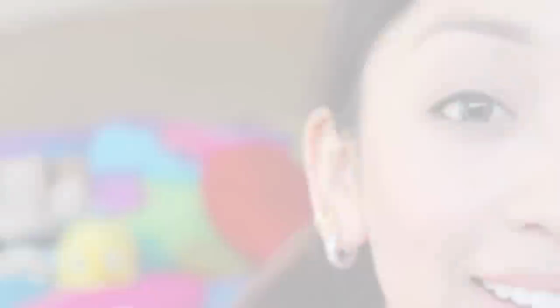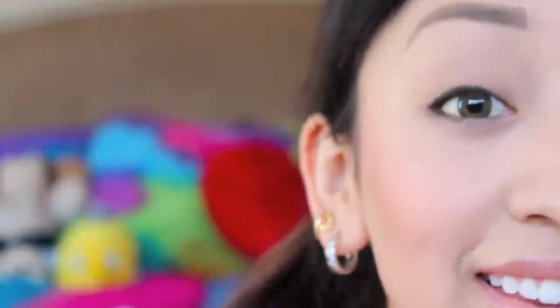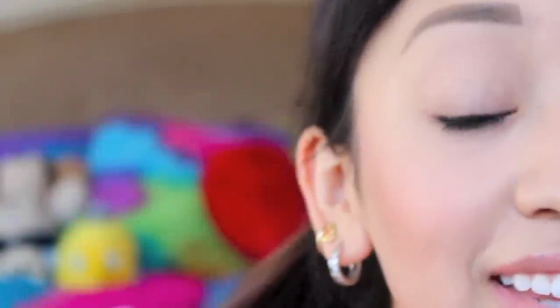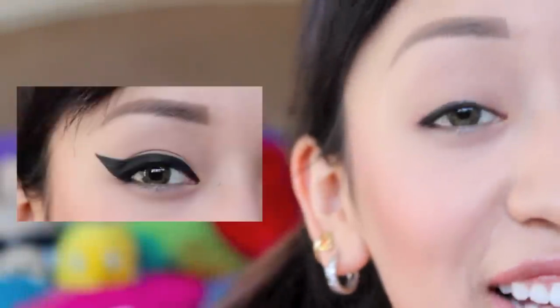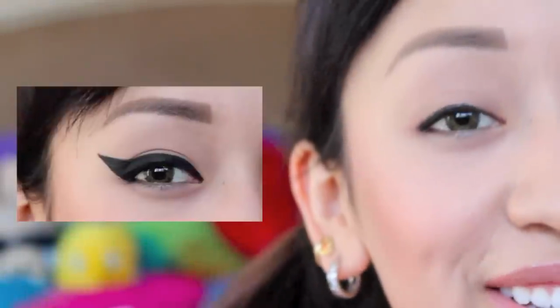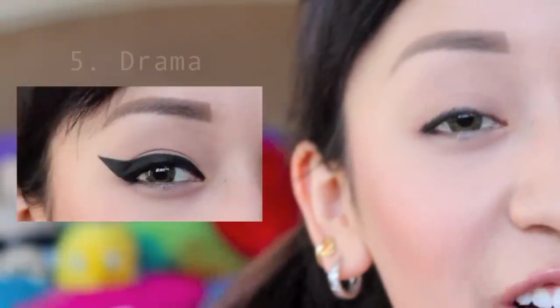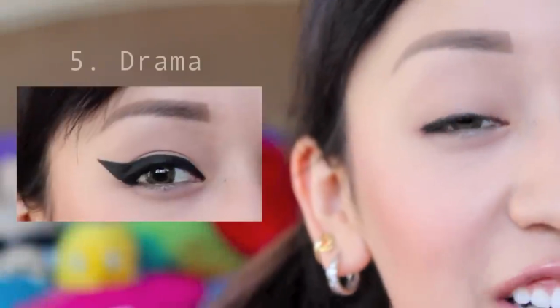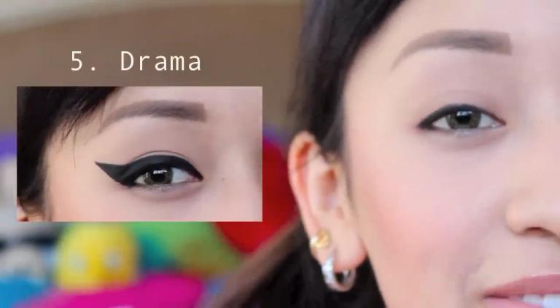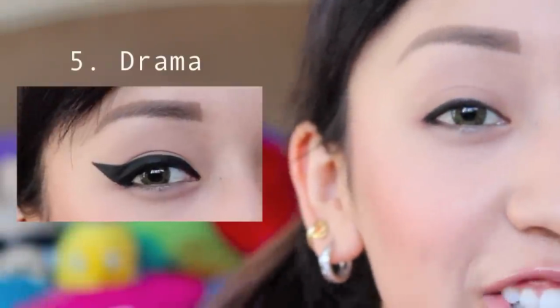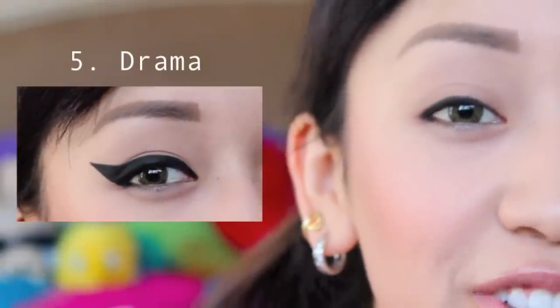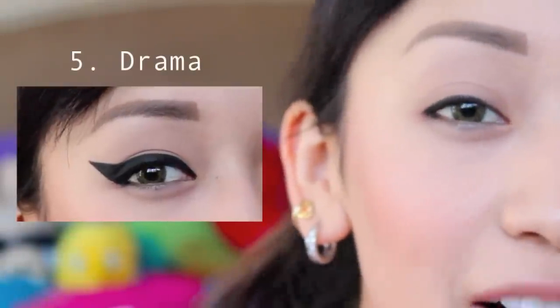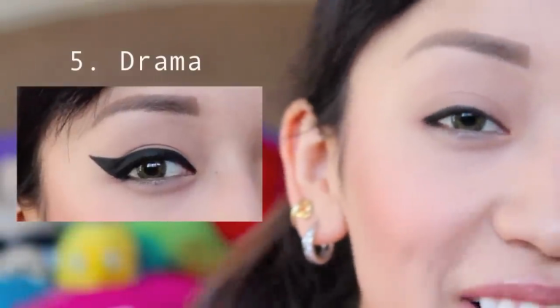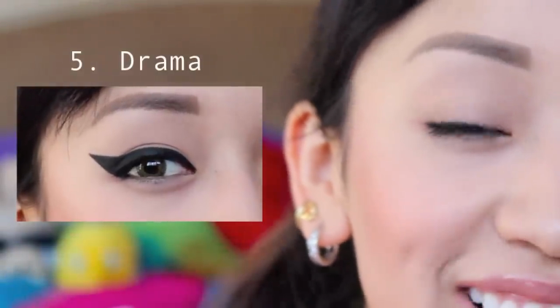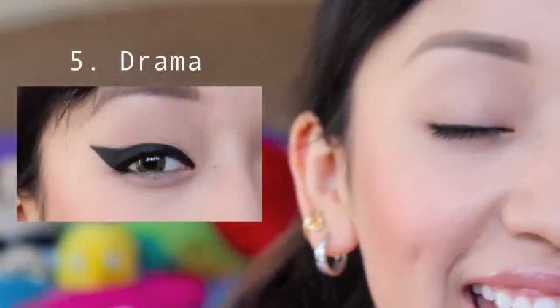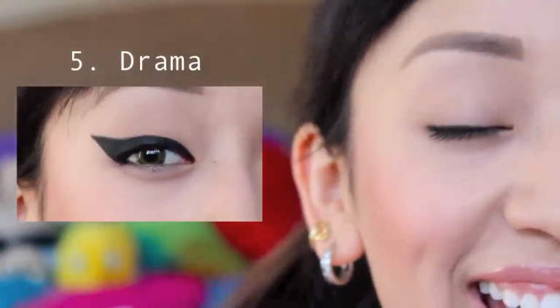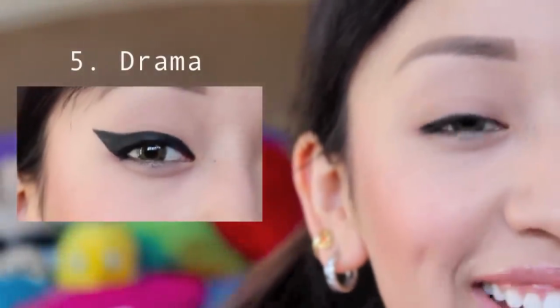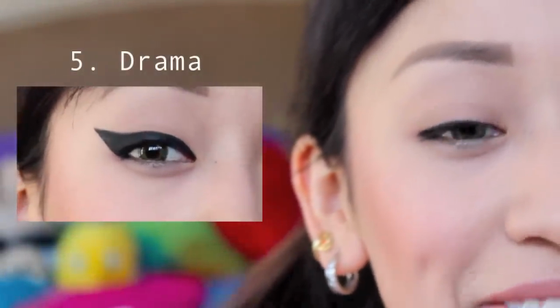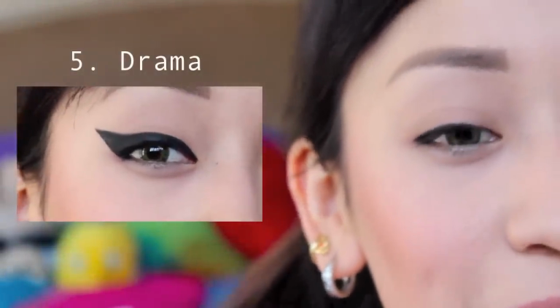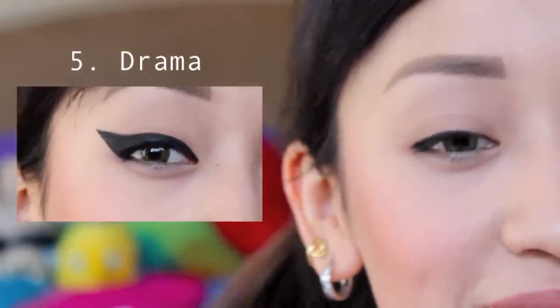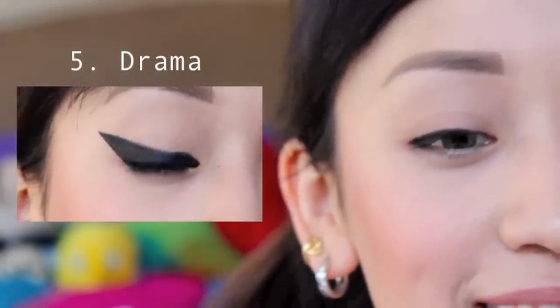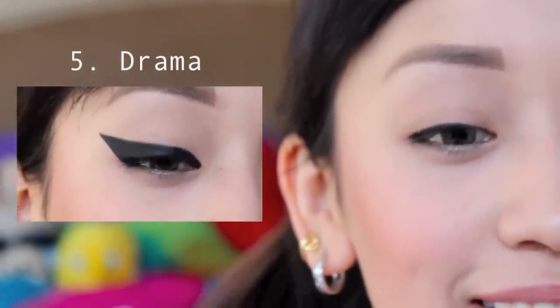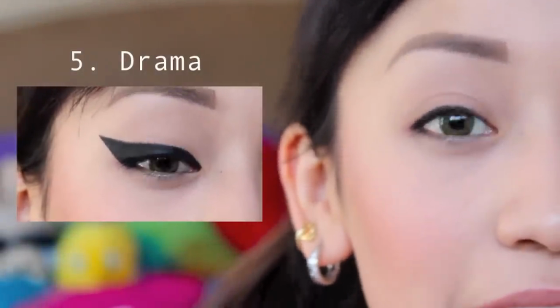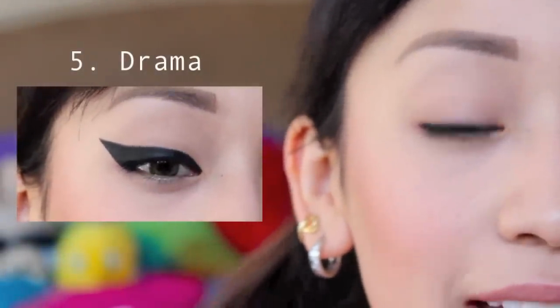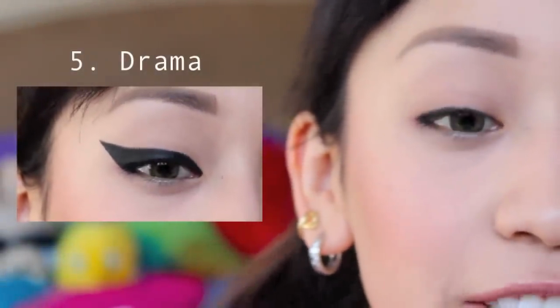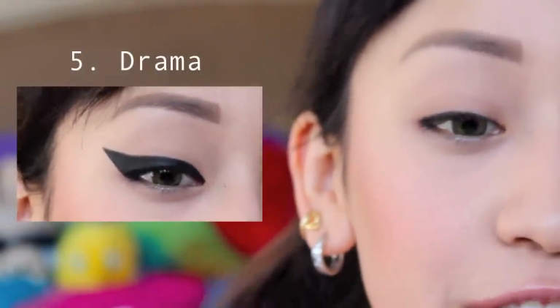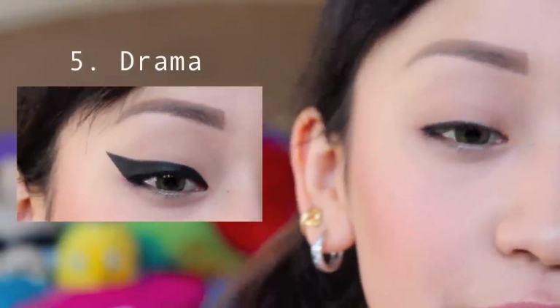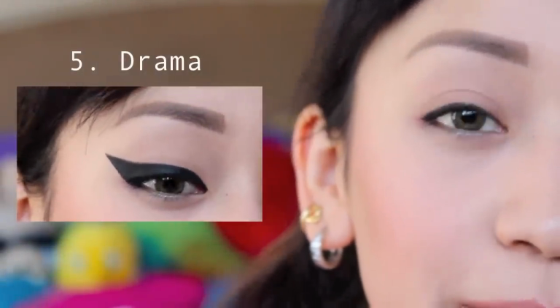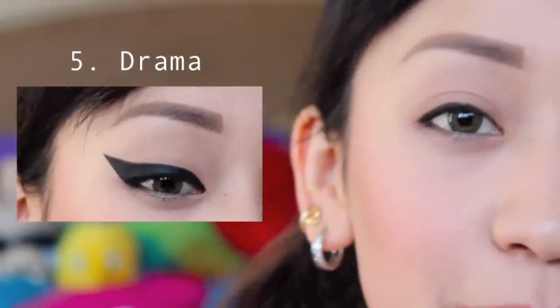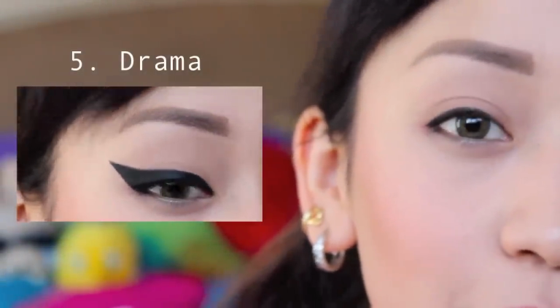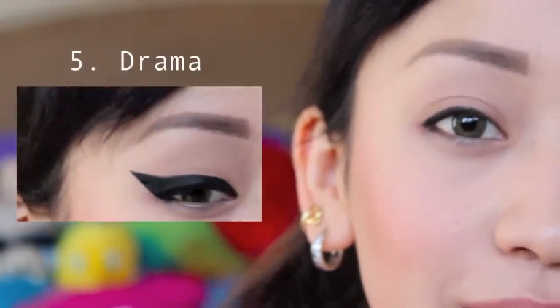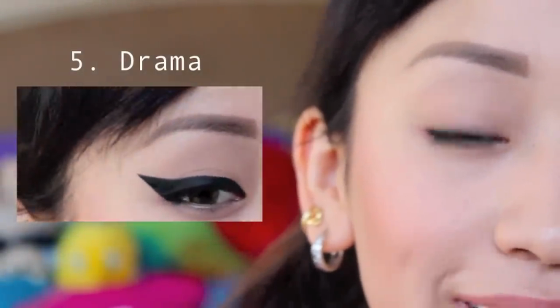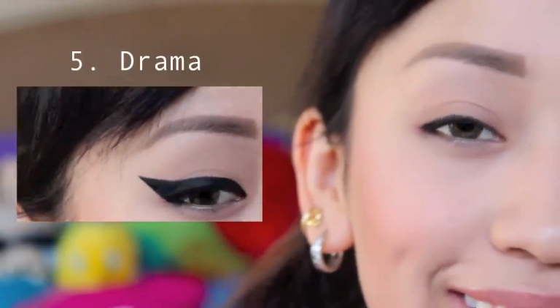The next look calls for drama and of course this is an extremely bold look.